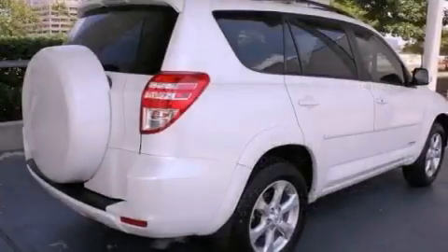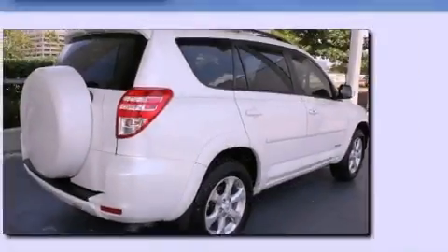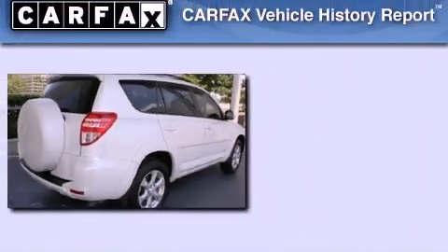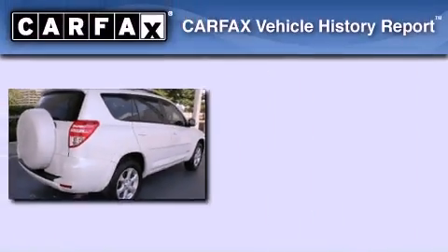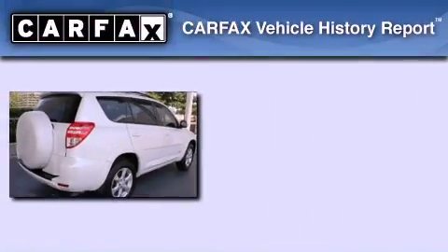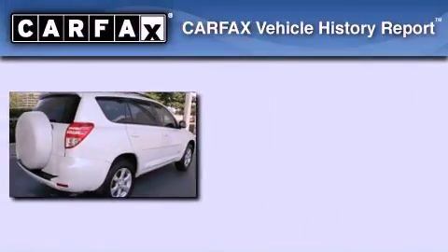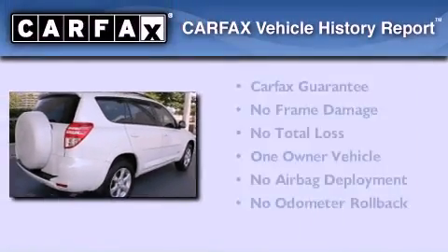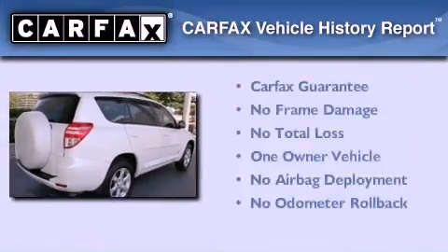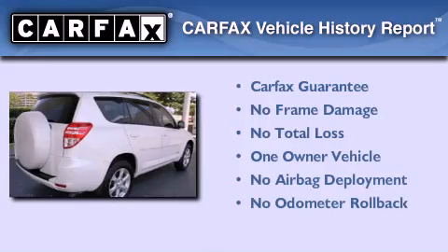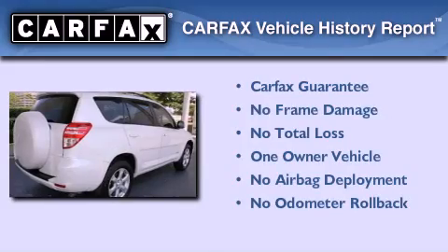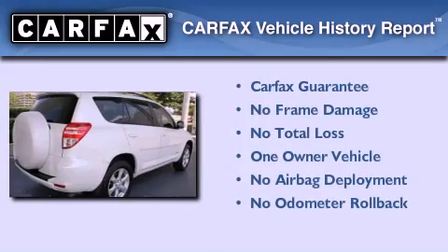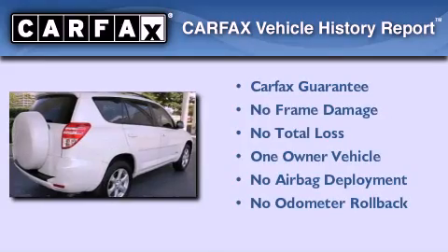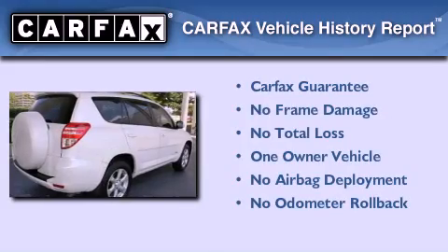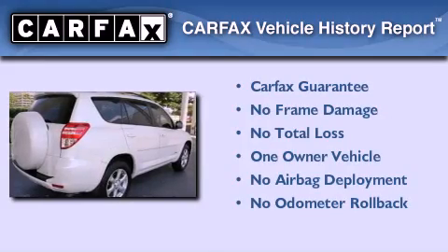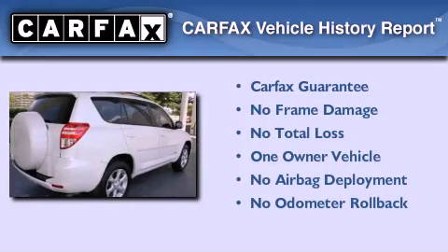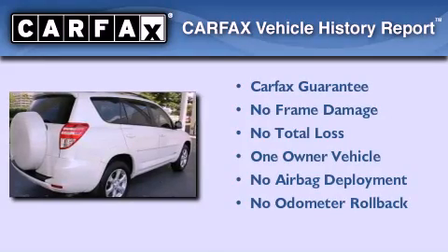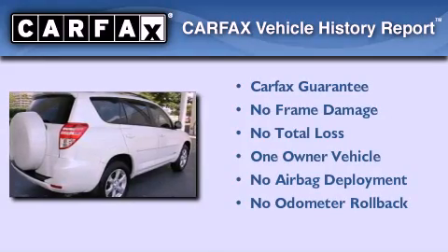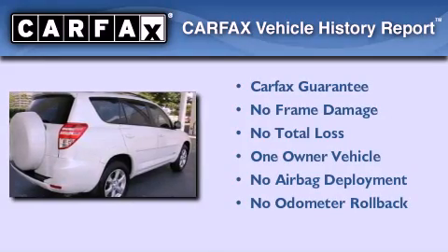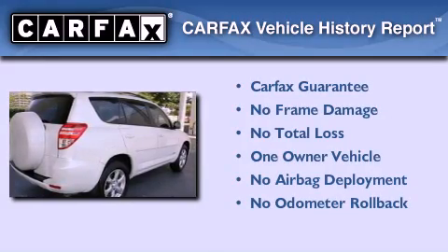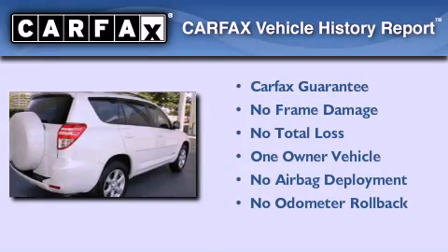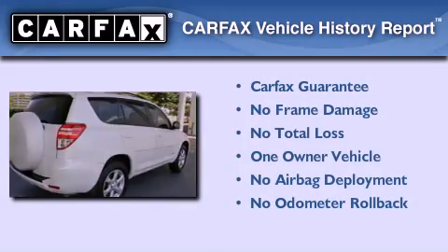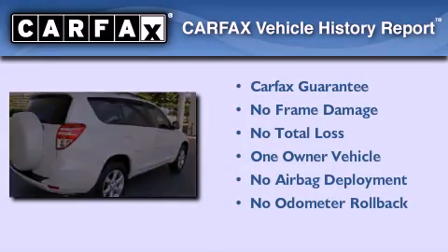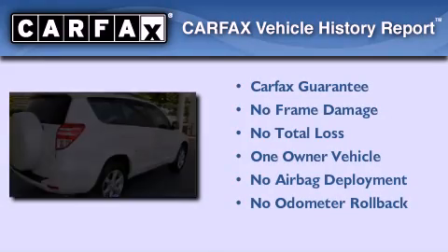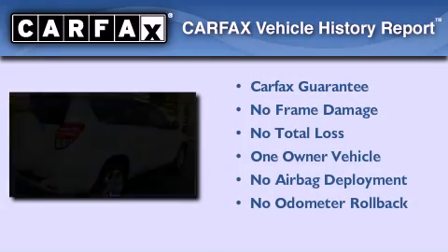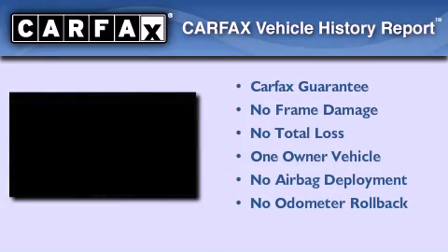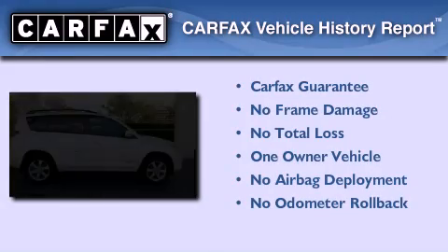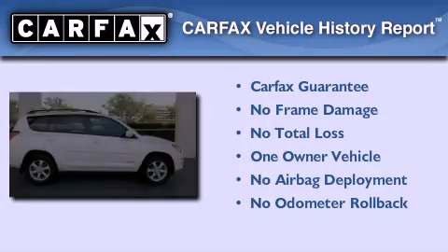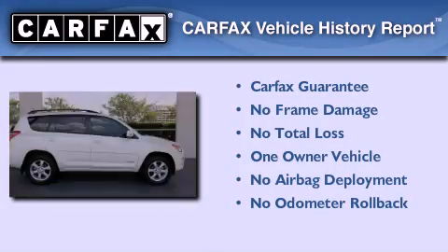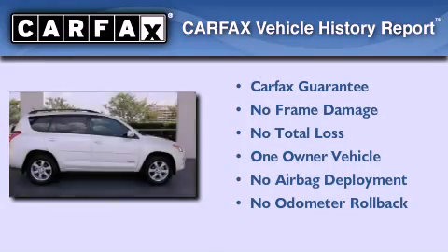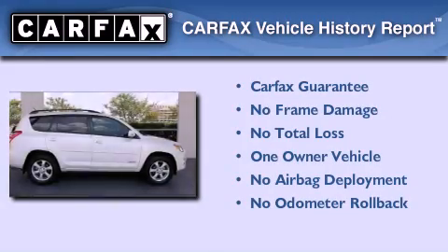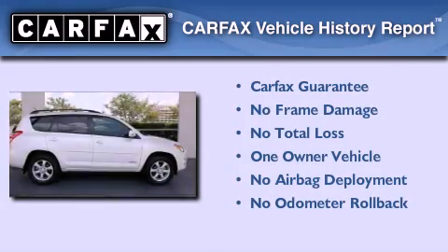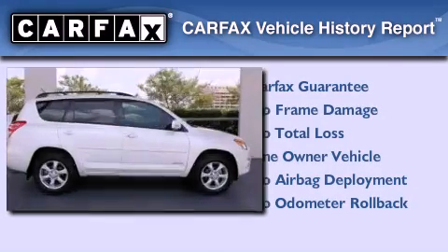This crossover also has had only one owner and it qualifies for the Carfax Buyback Guarantee.